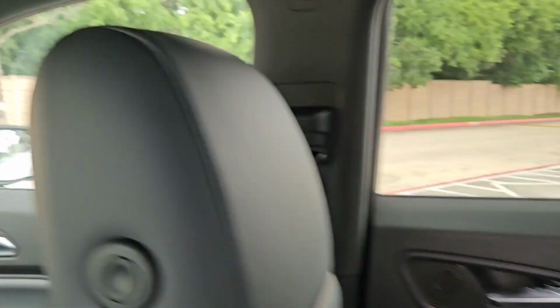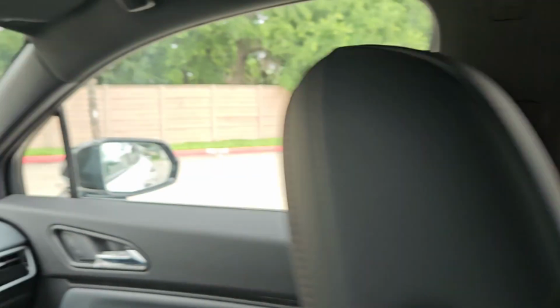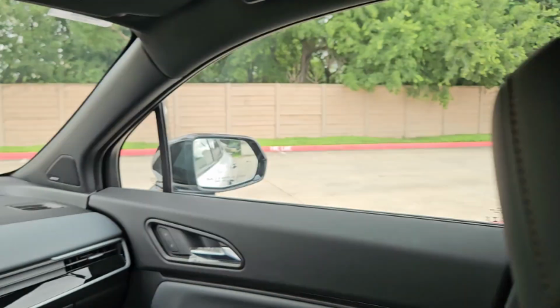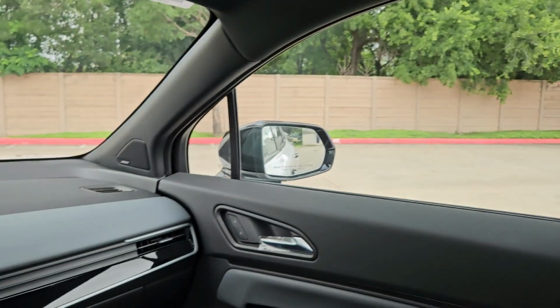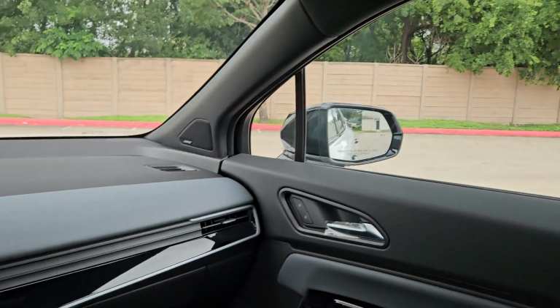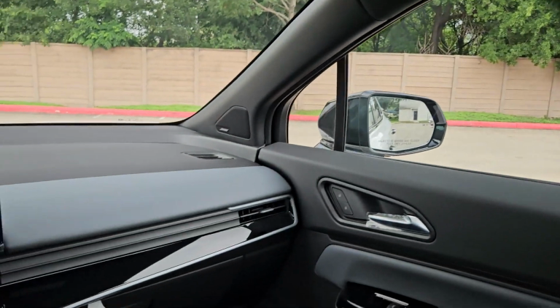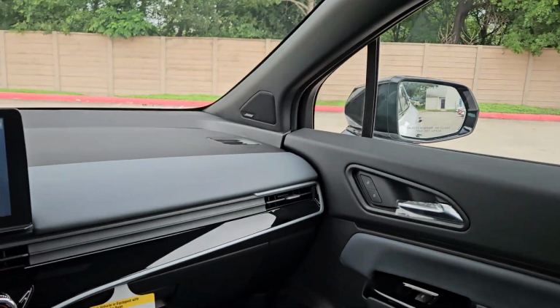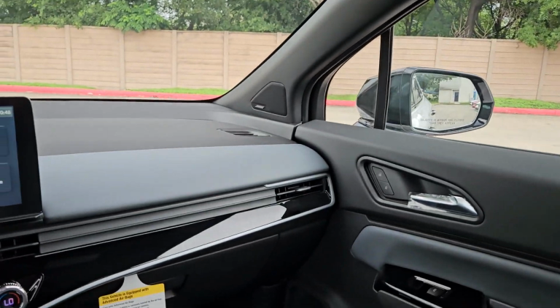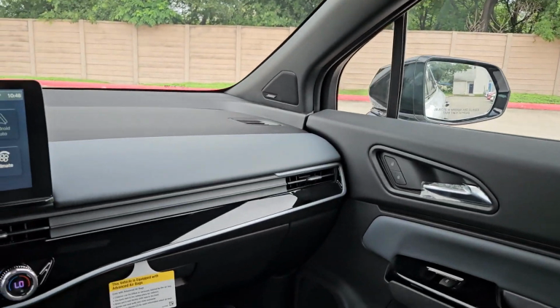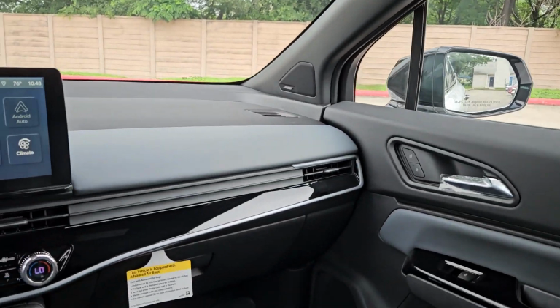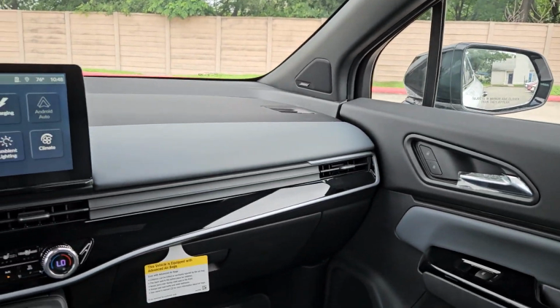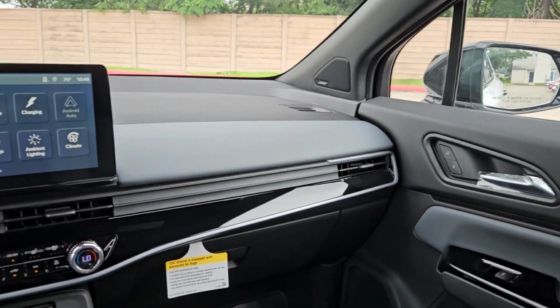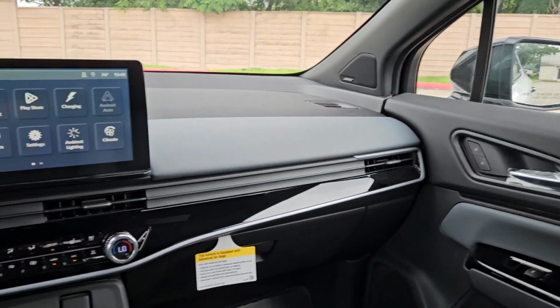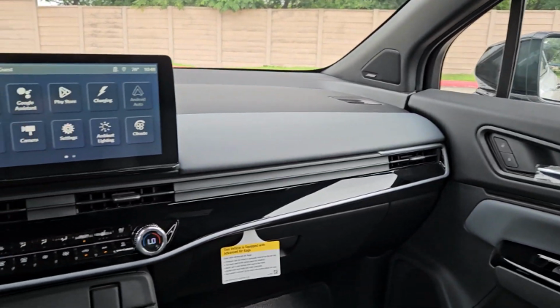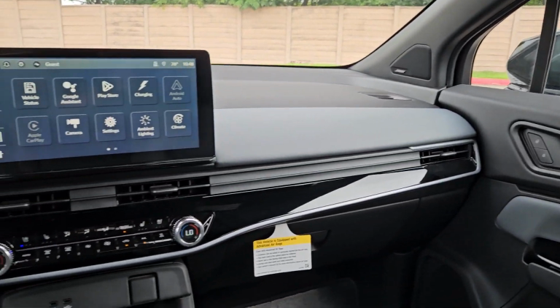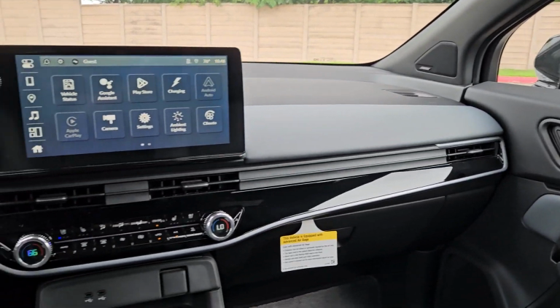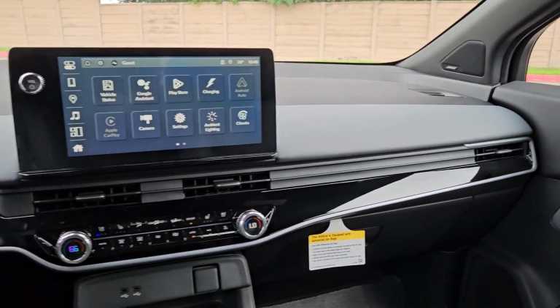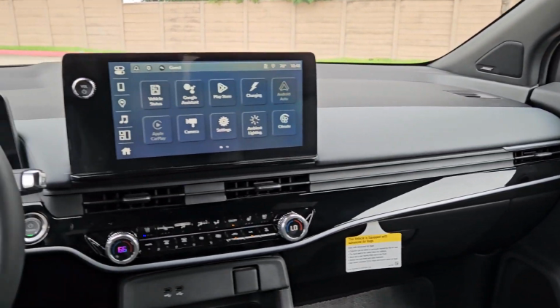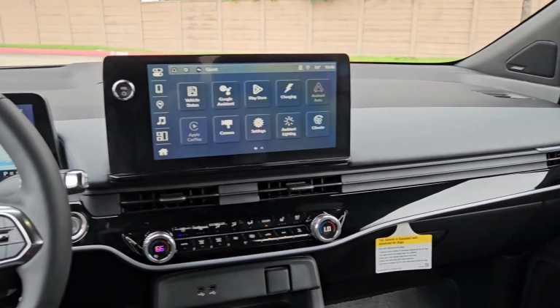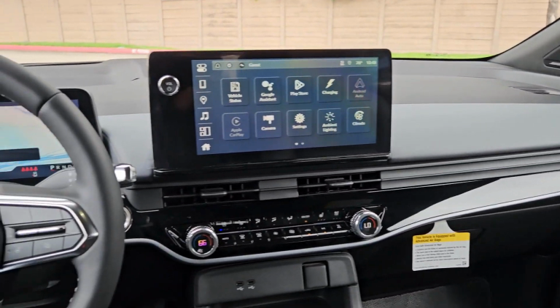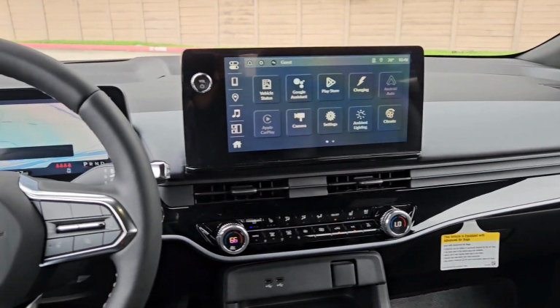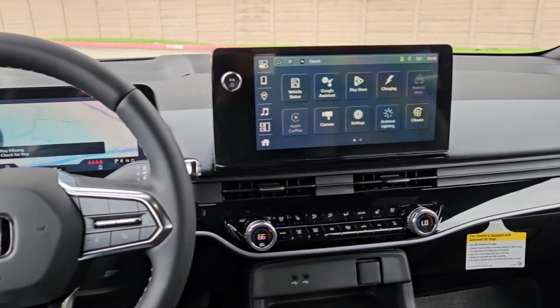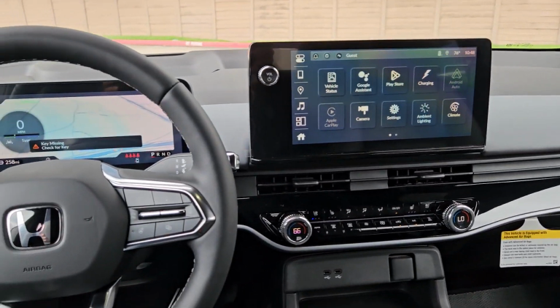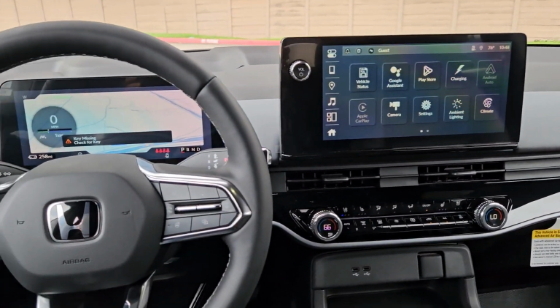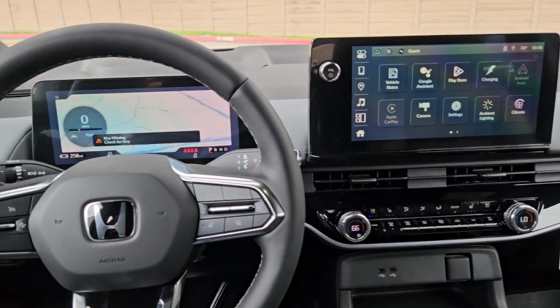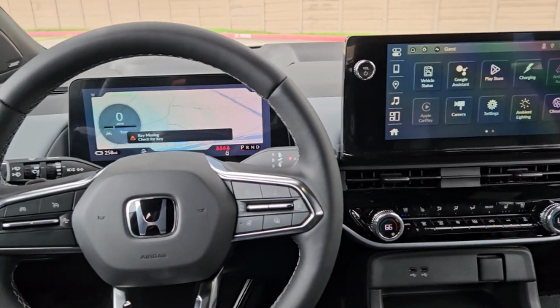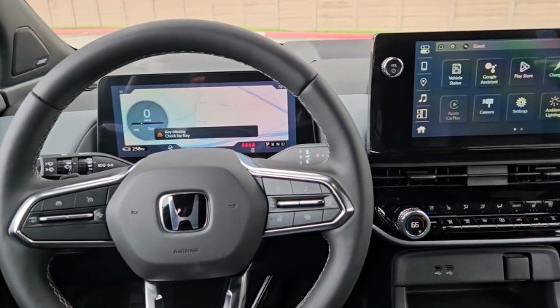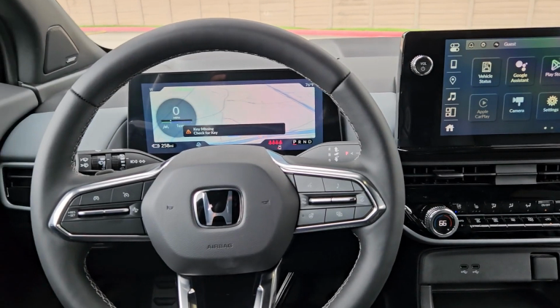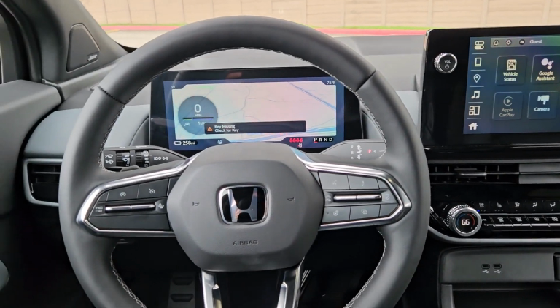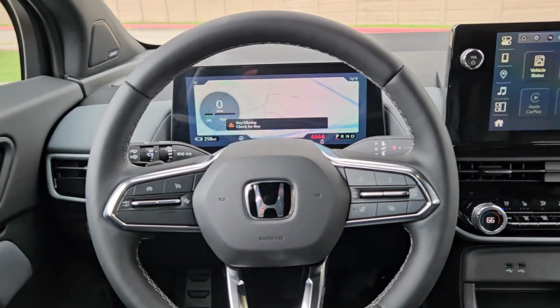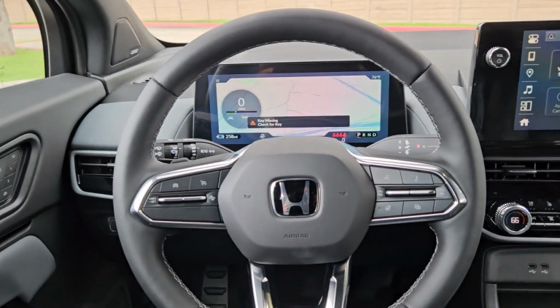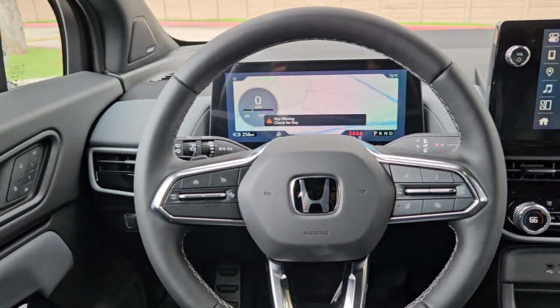Keyless entry, hands-free liftgate, all-wheel drive, moonroof, navigation system.